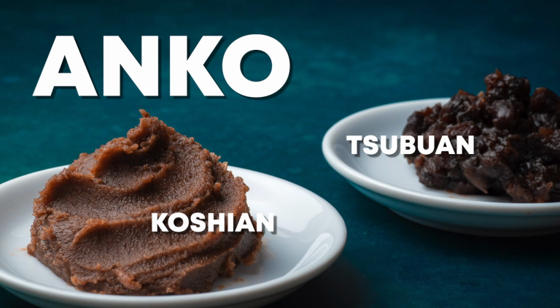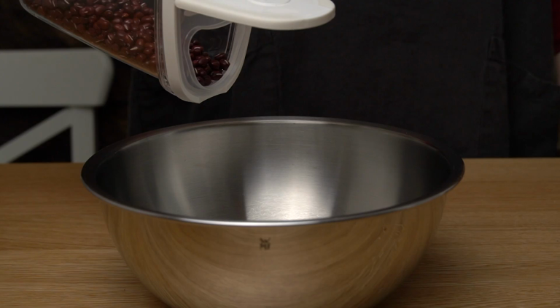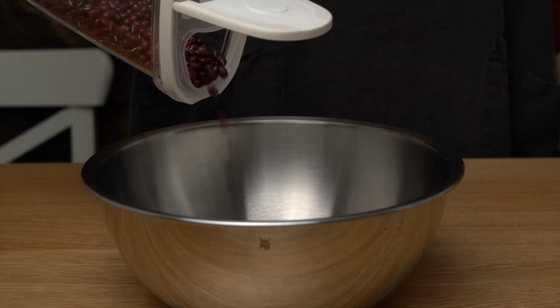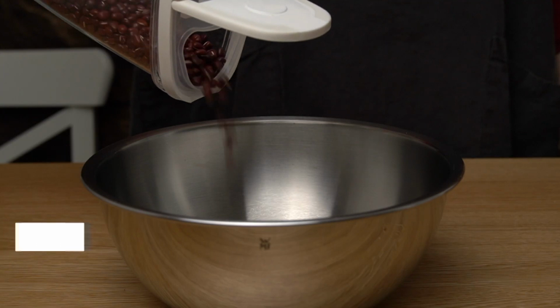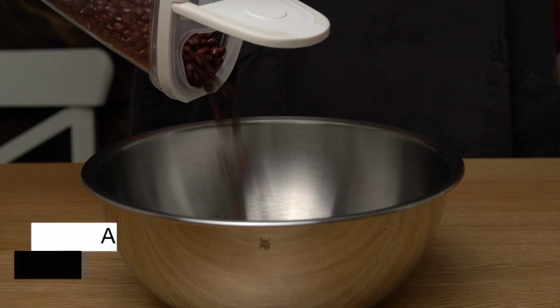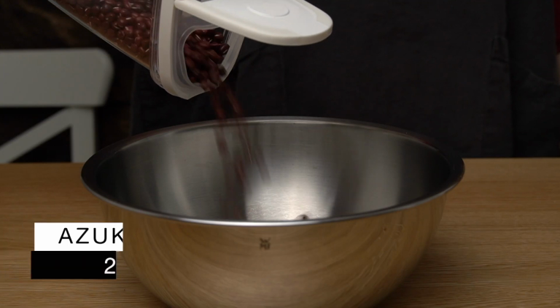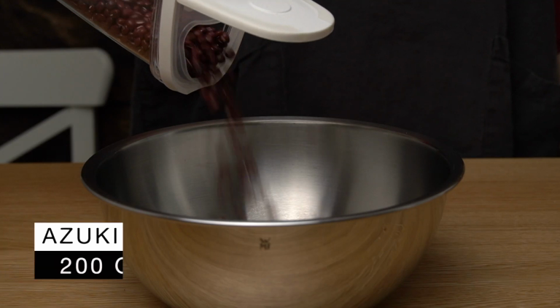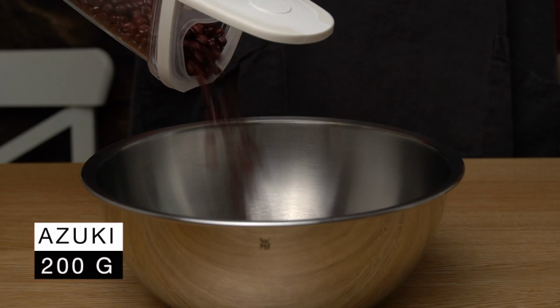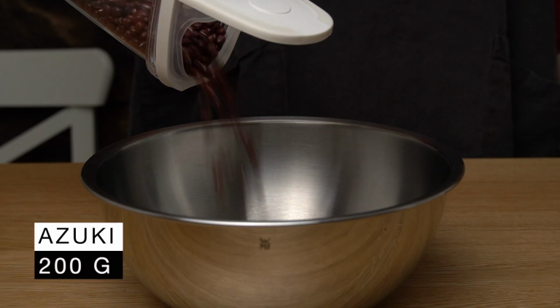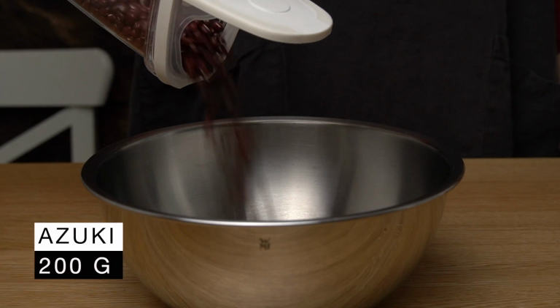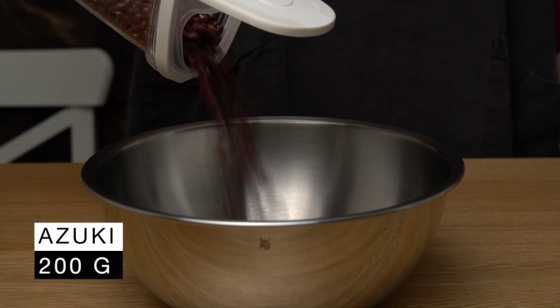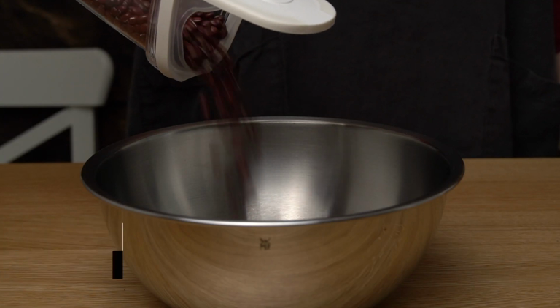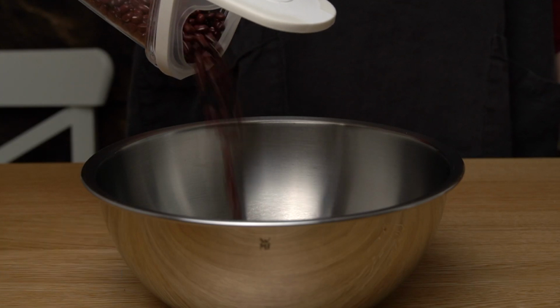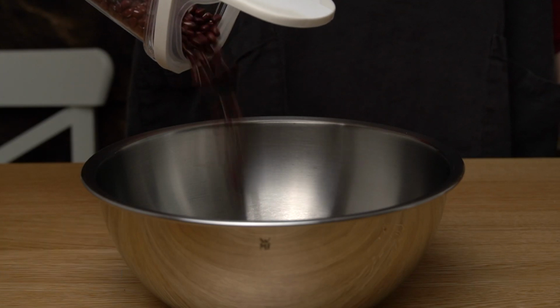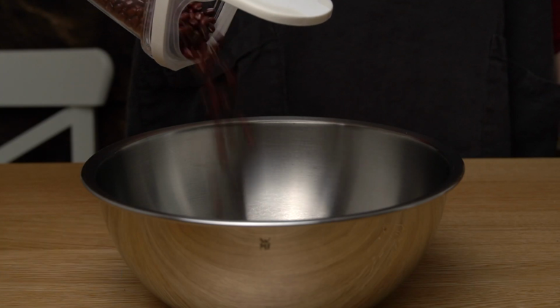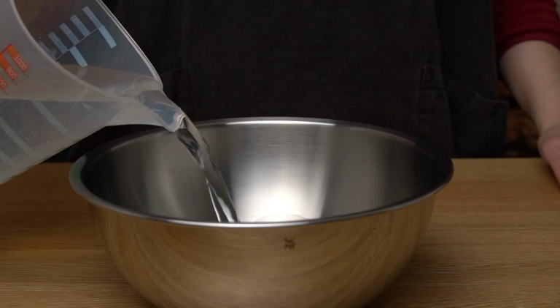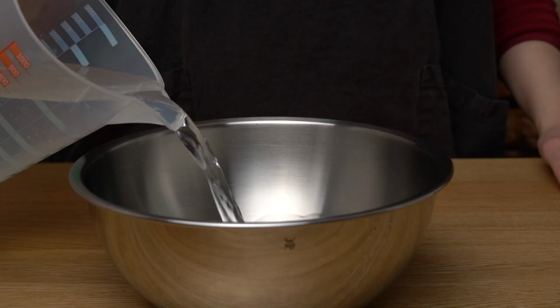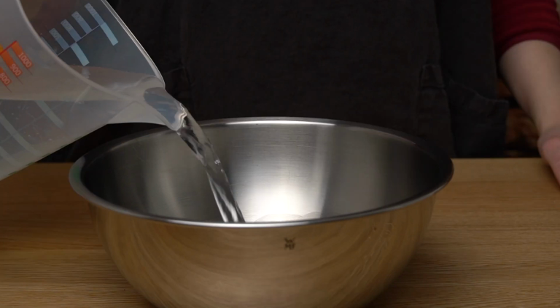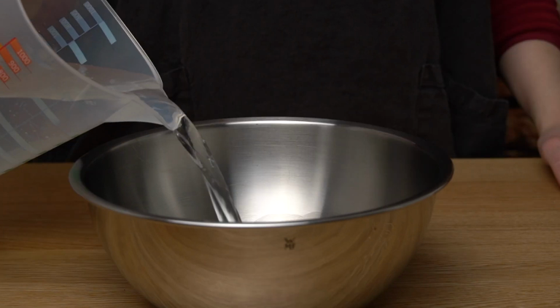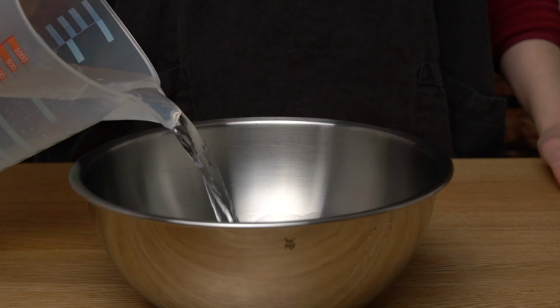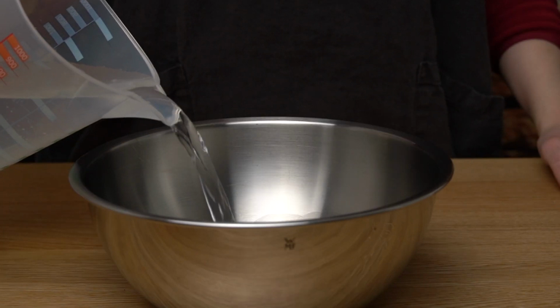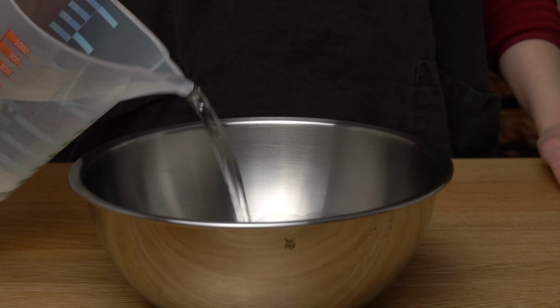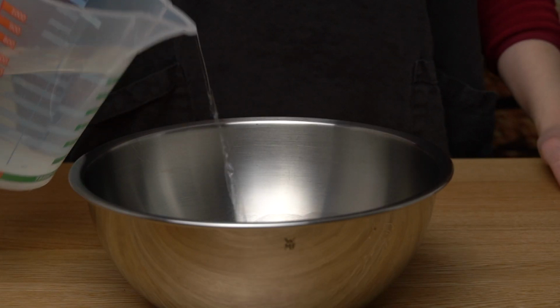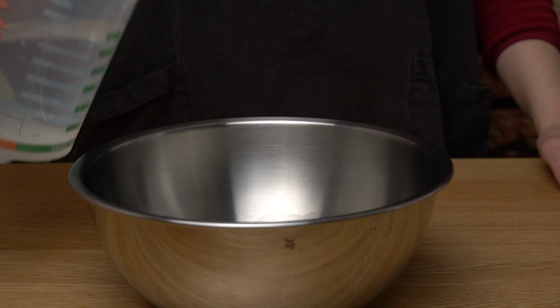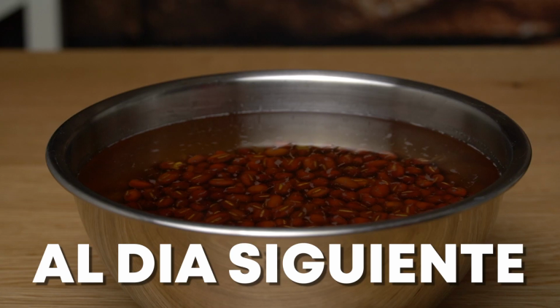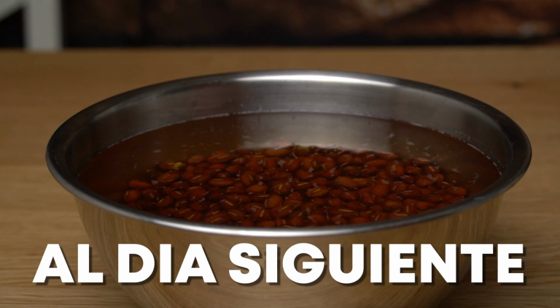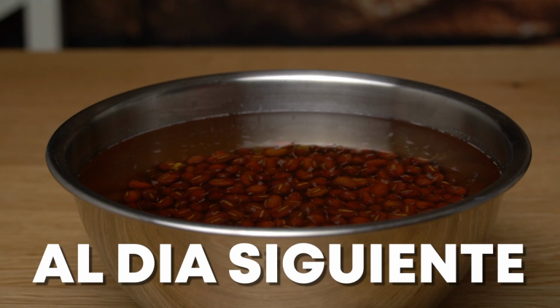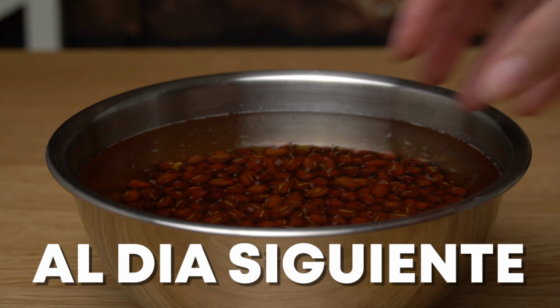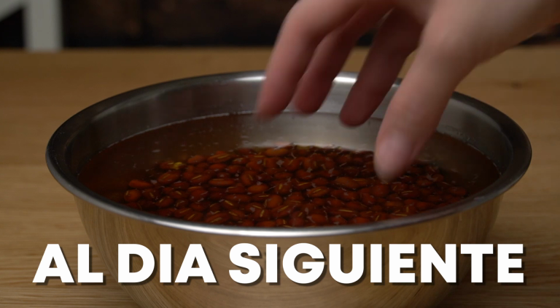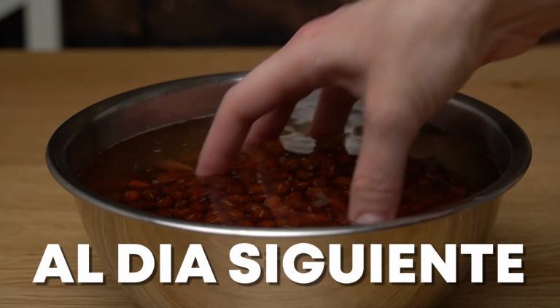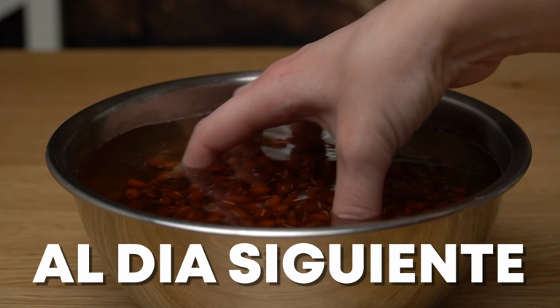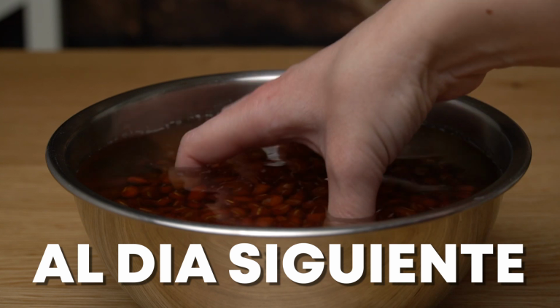The night before, we soak the azuki beans in water. The next day, they're ready to cook.